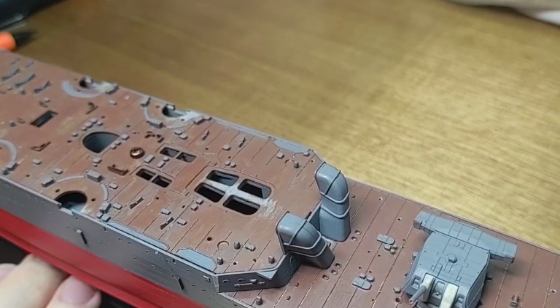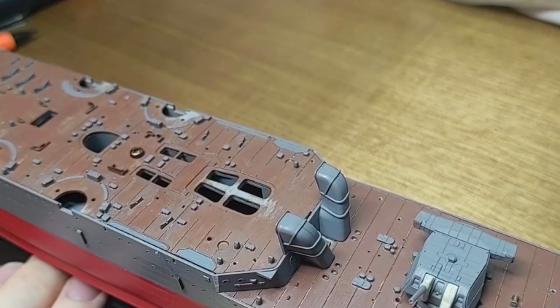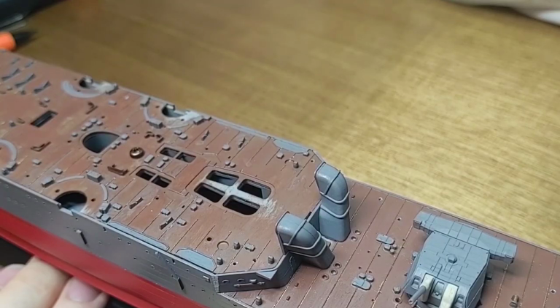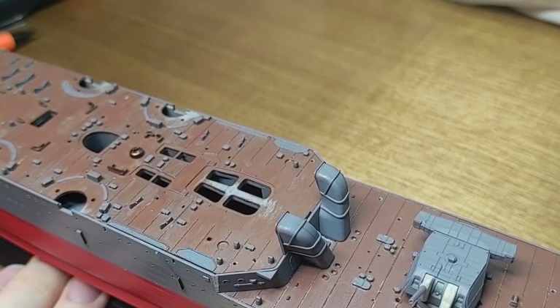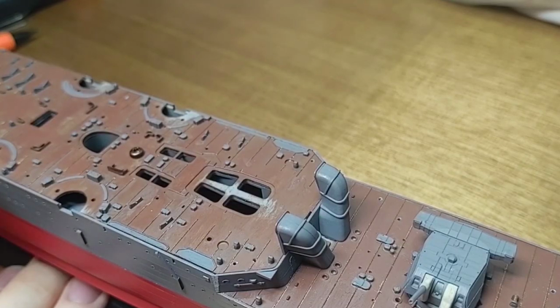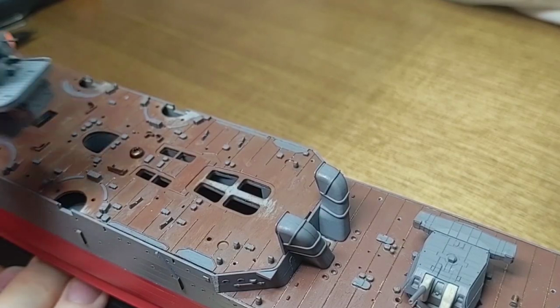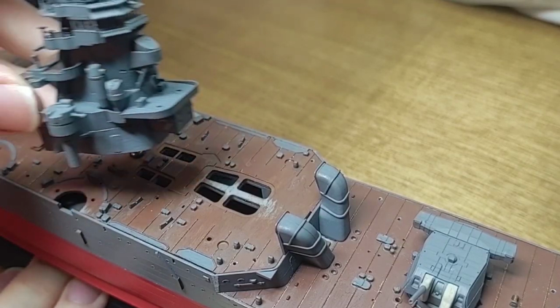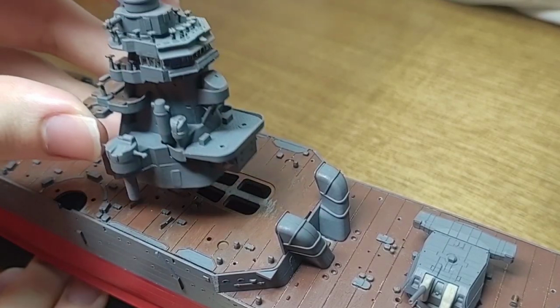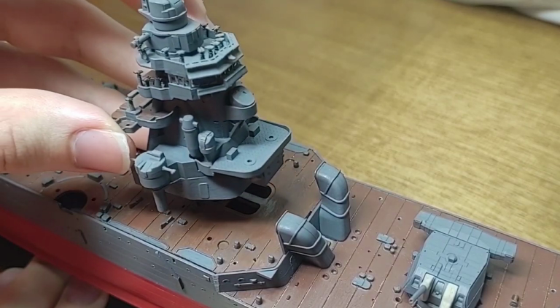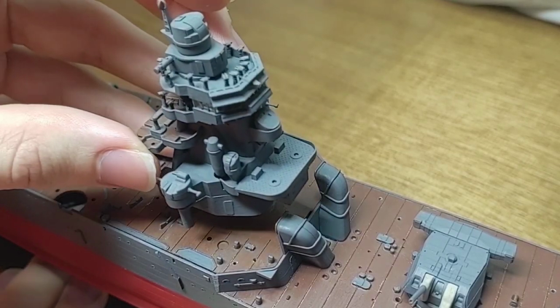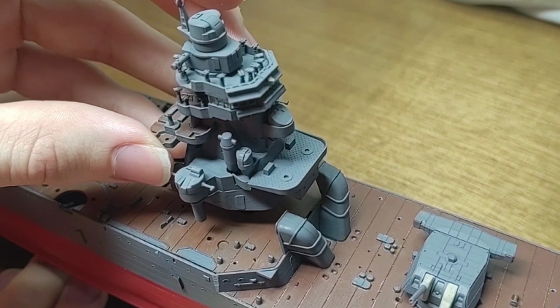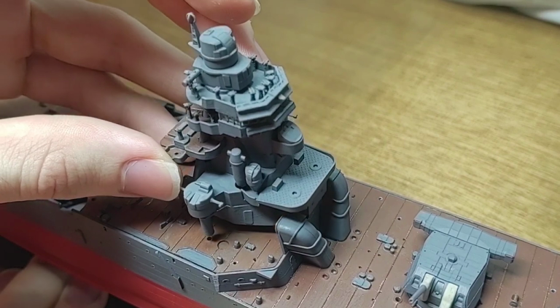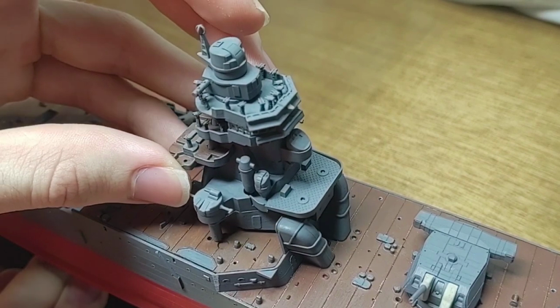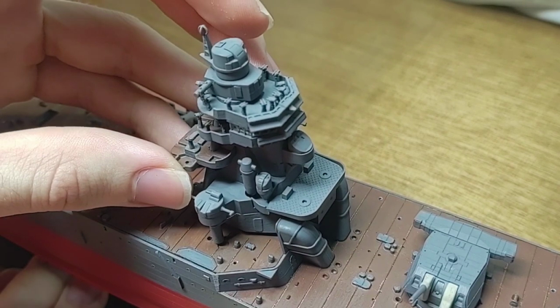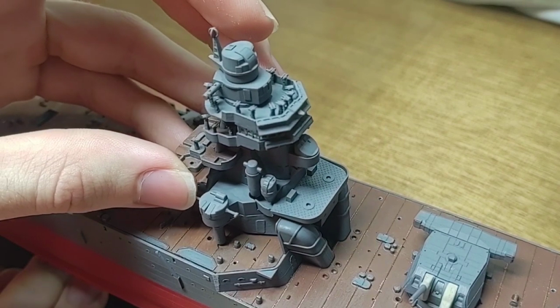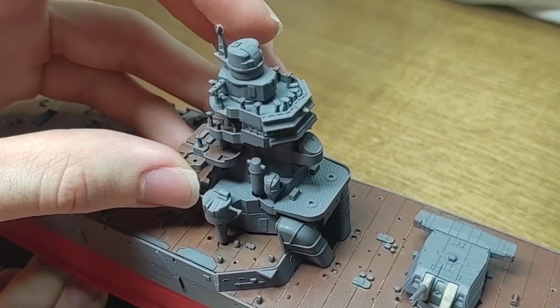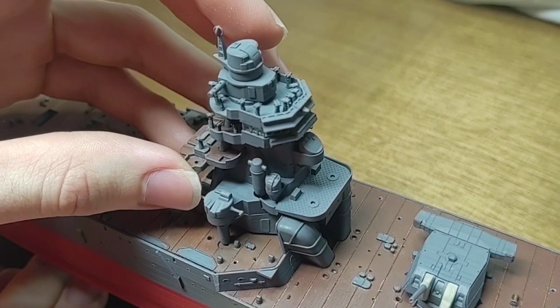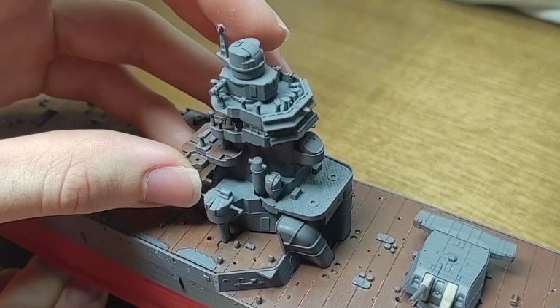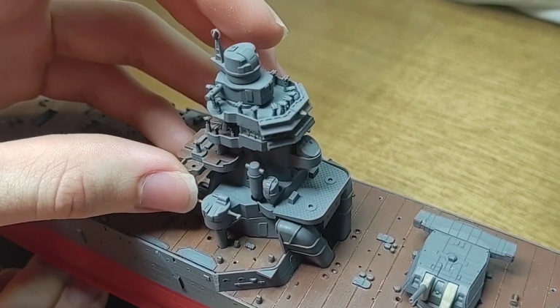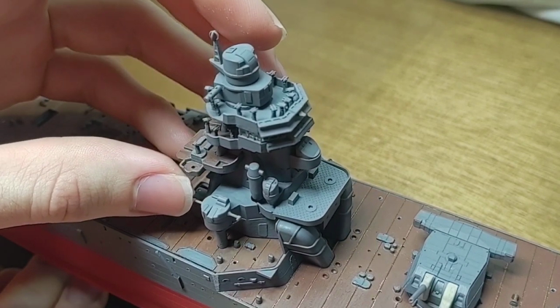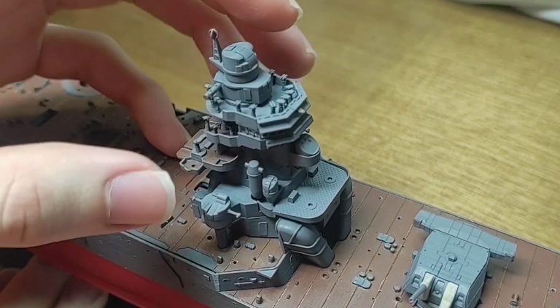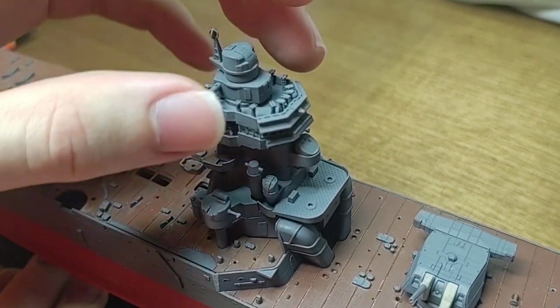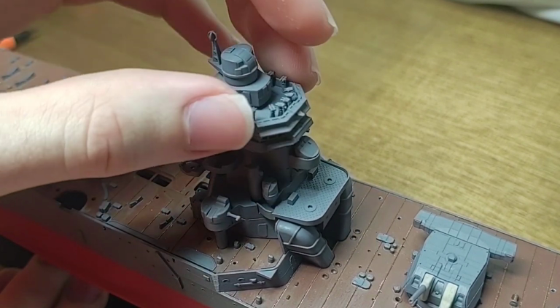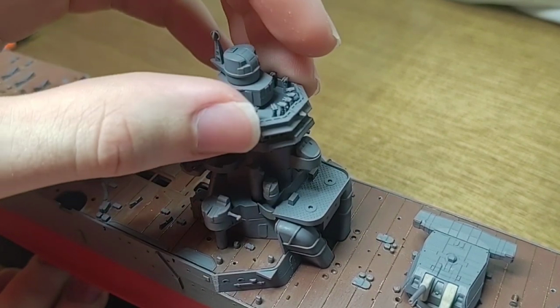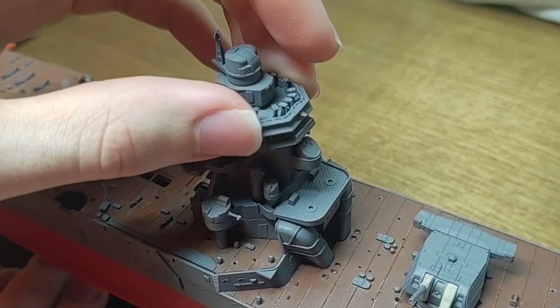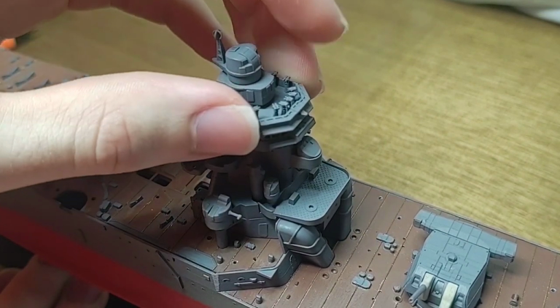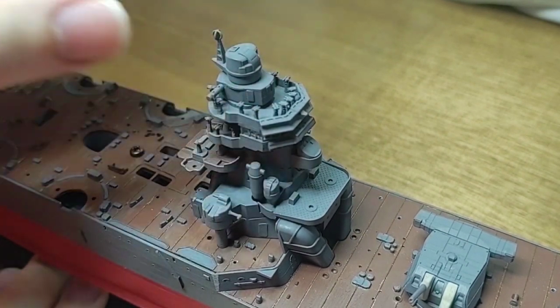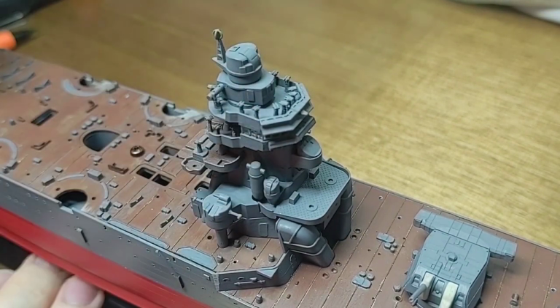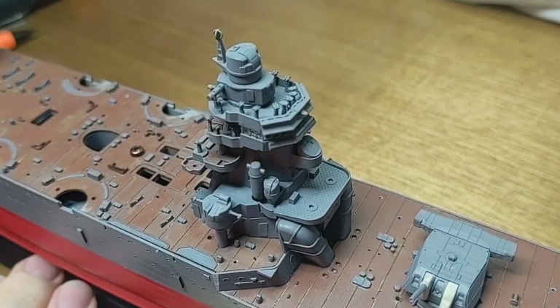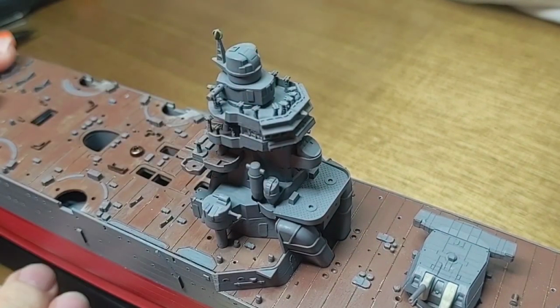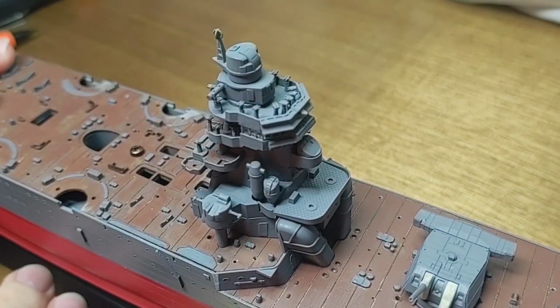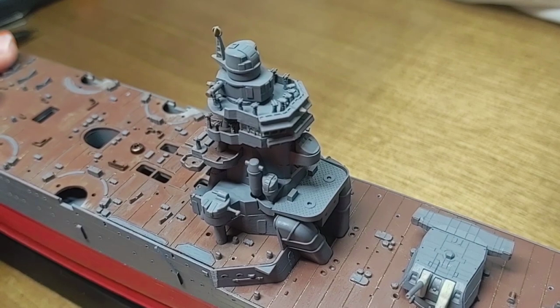With most of the bridge structure being completed and the two vents in place just ahead of it, I decided it is a good time to attach the bridge structure to the upper deck.